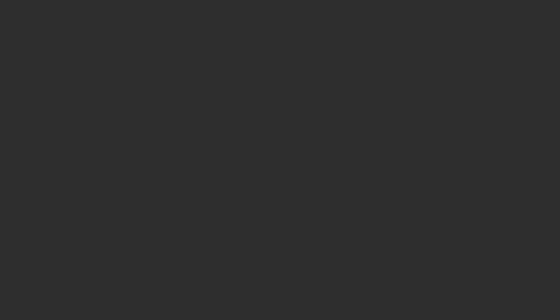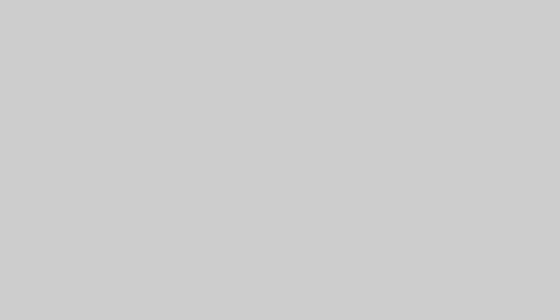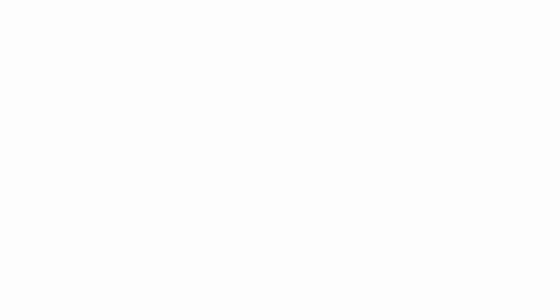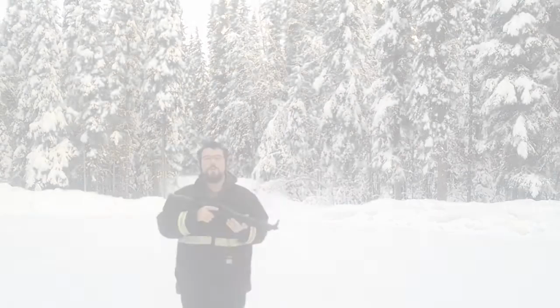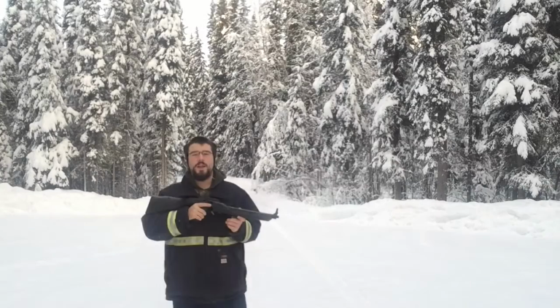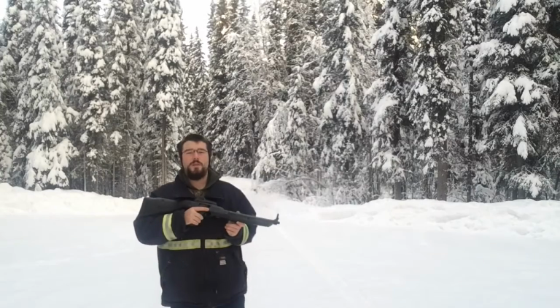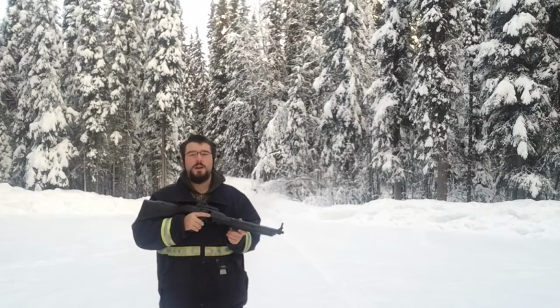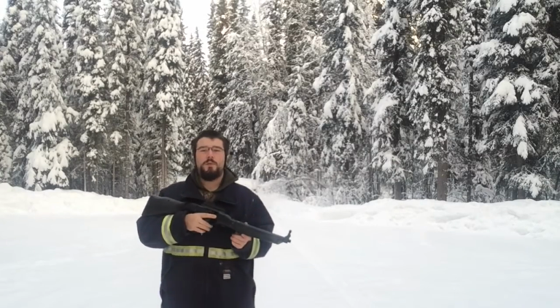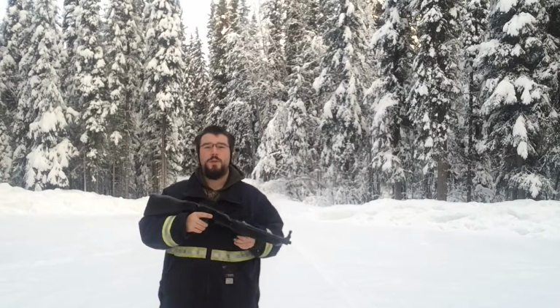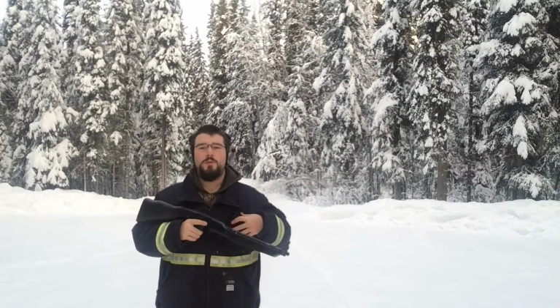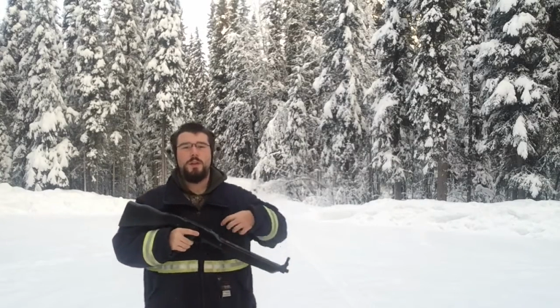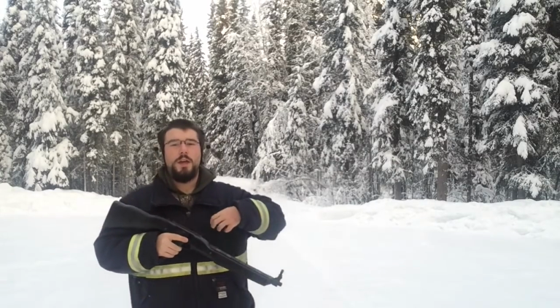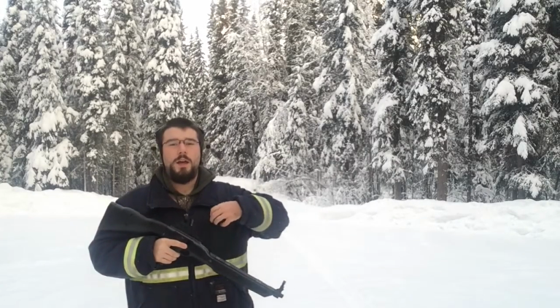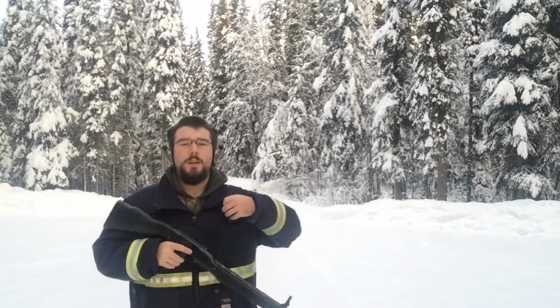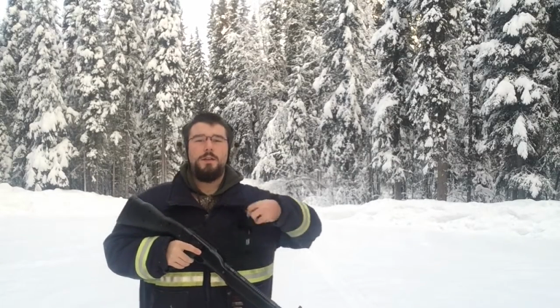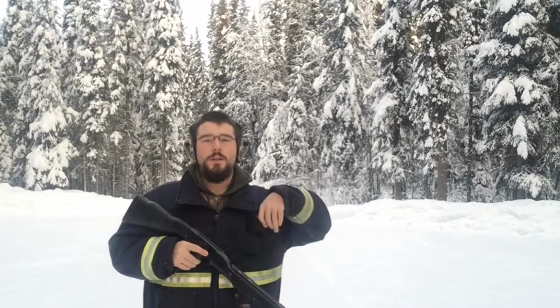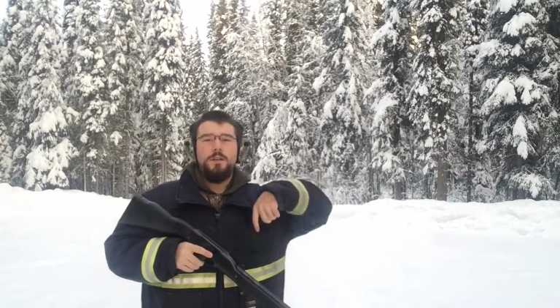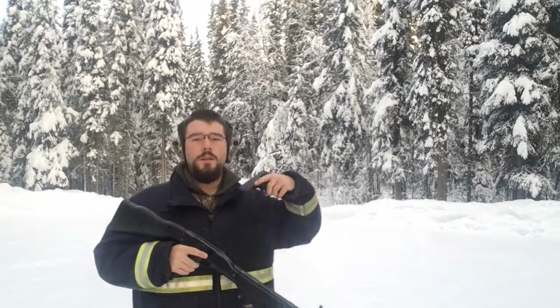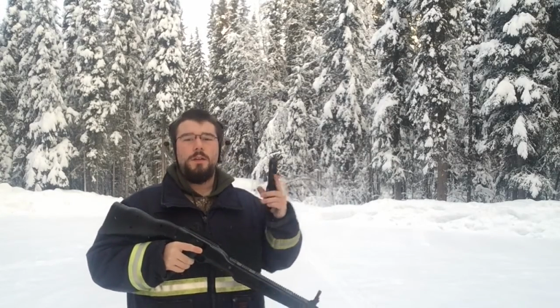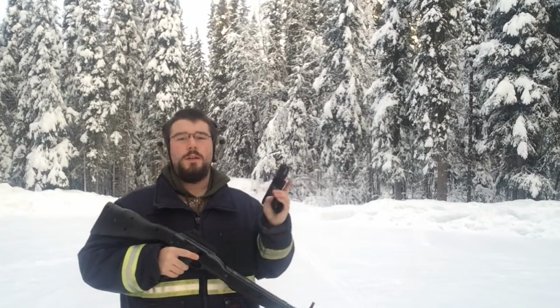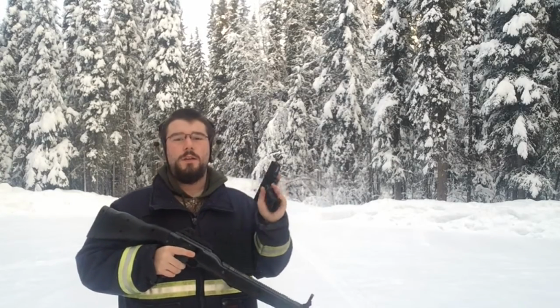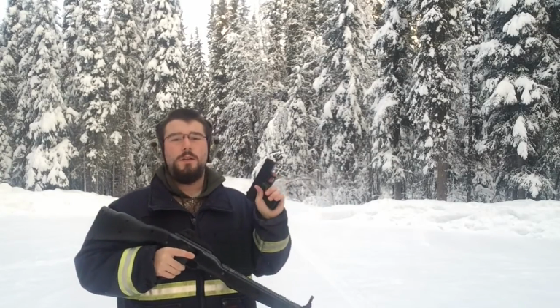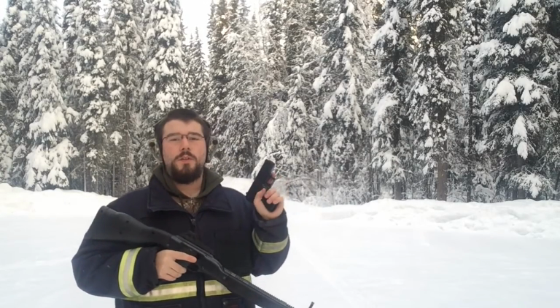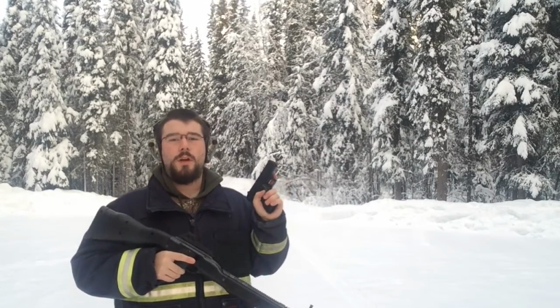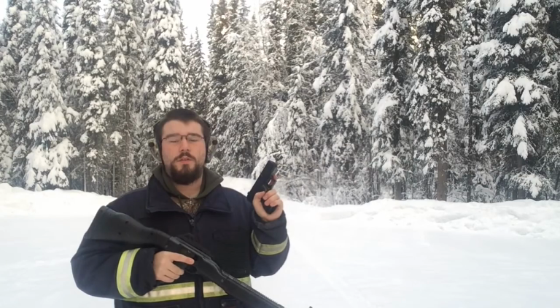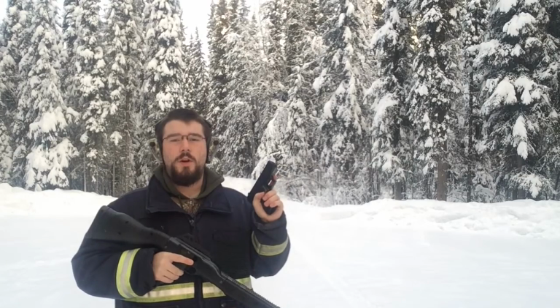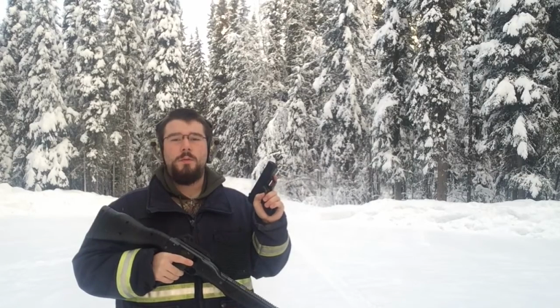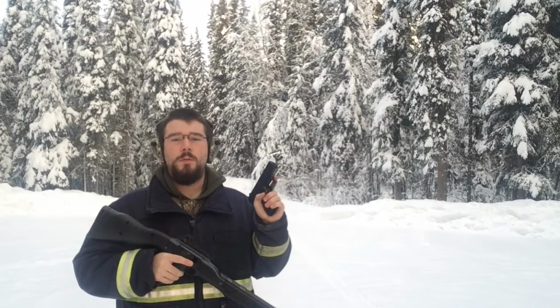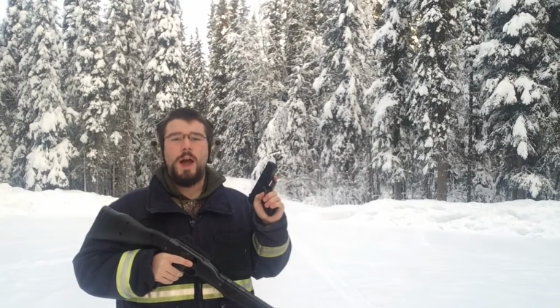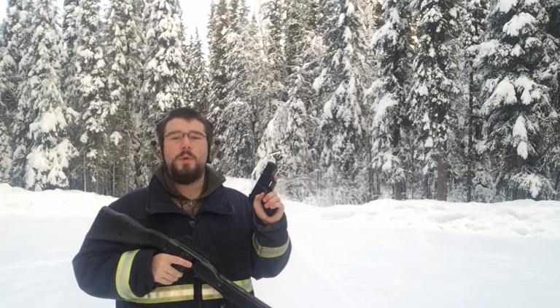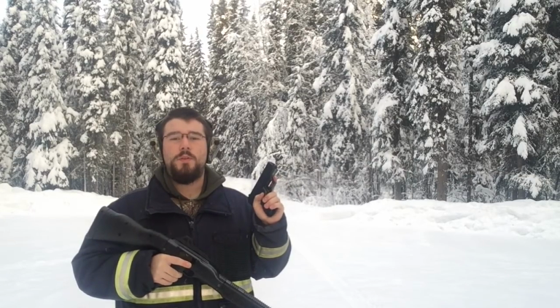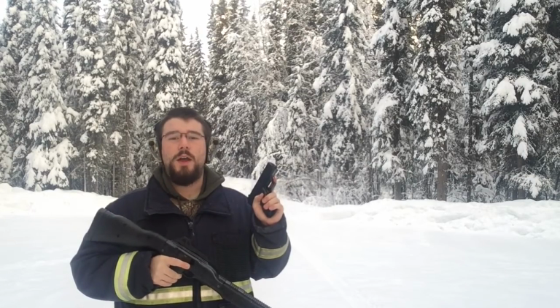This is Chad from Baking Firearms Reviews, and let's start the show High Point style.